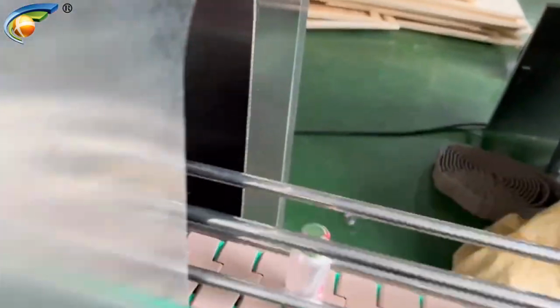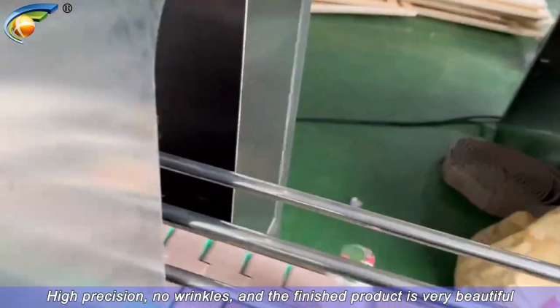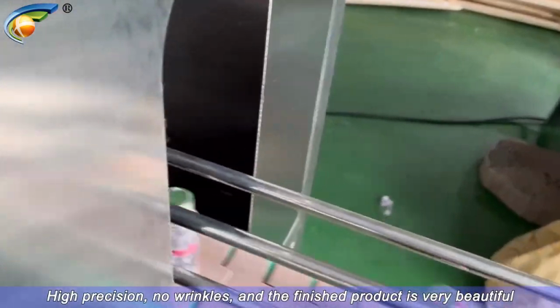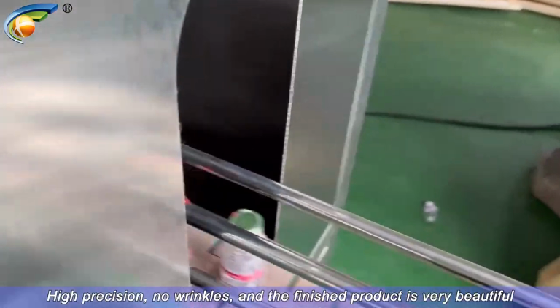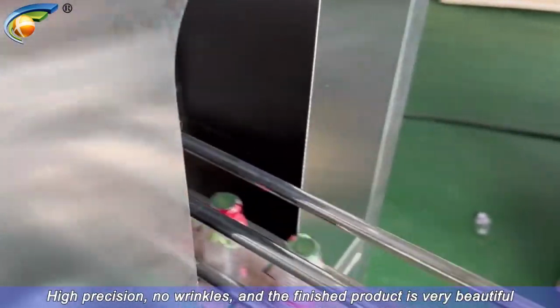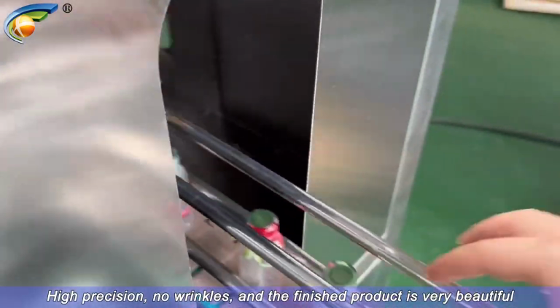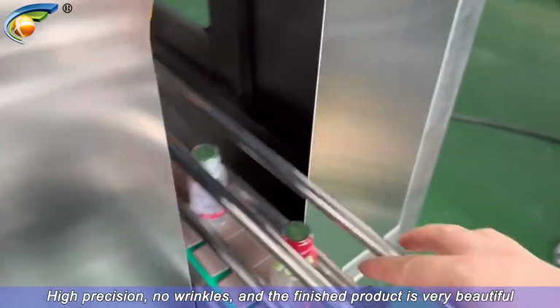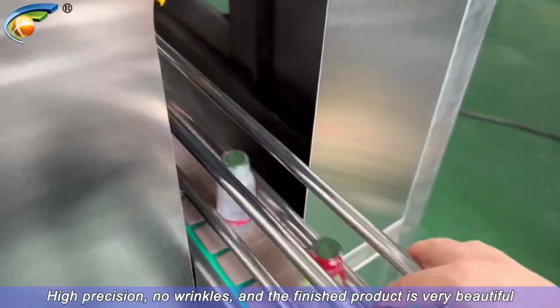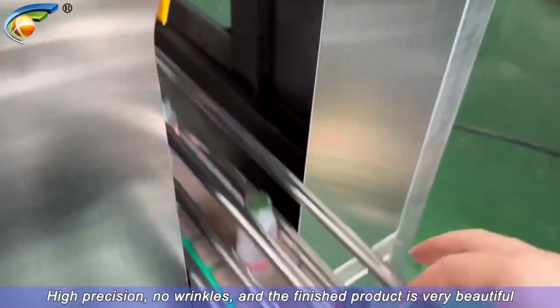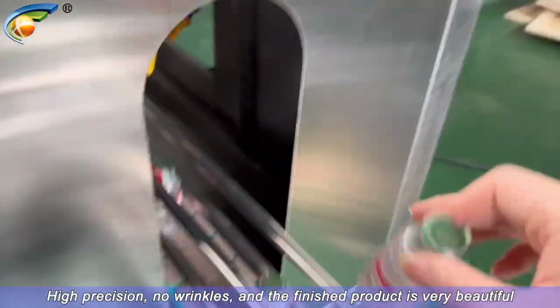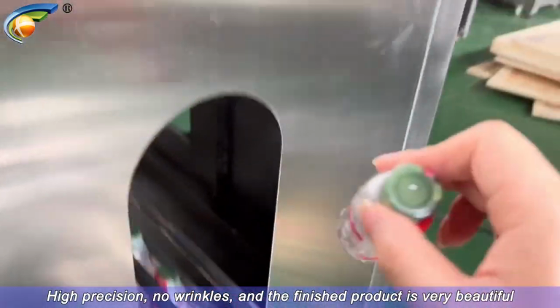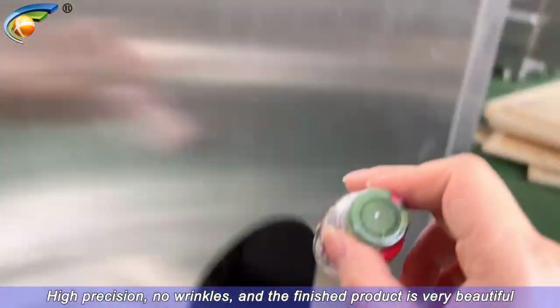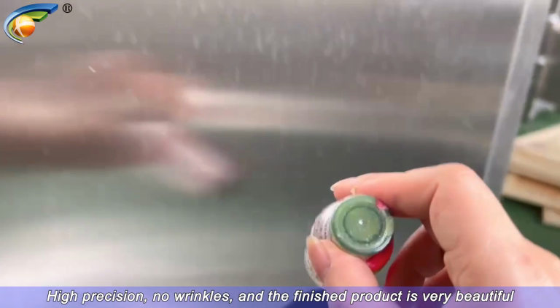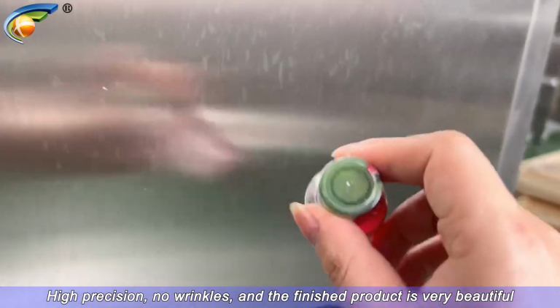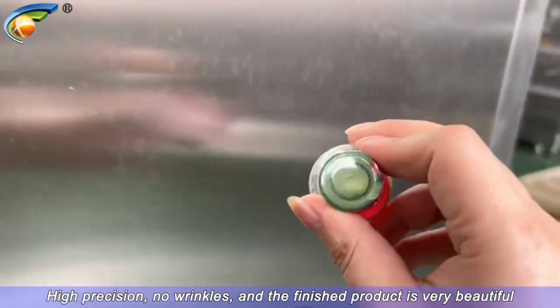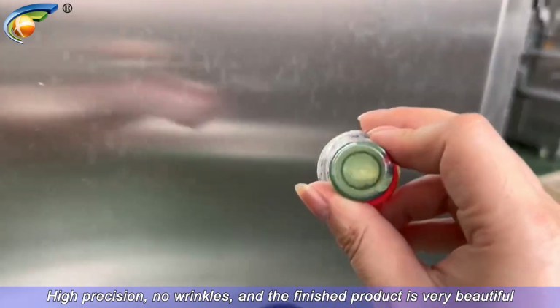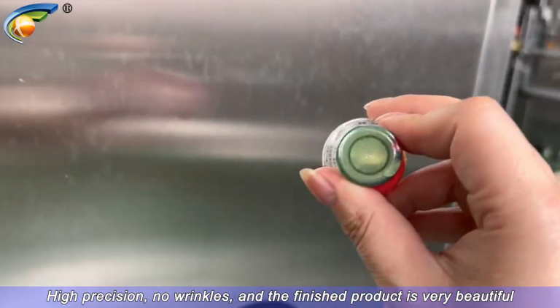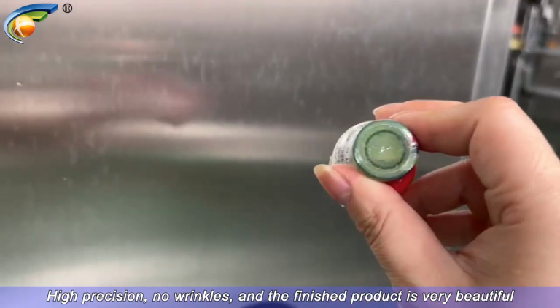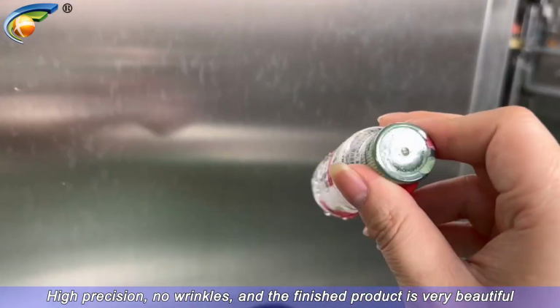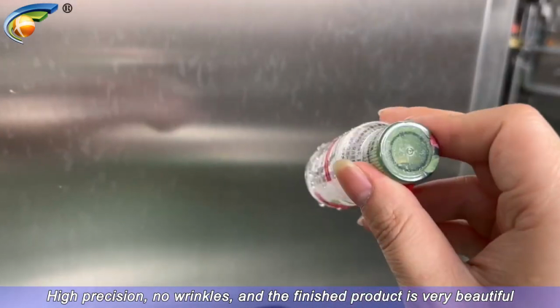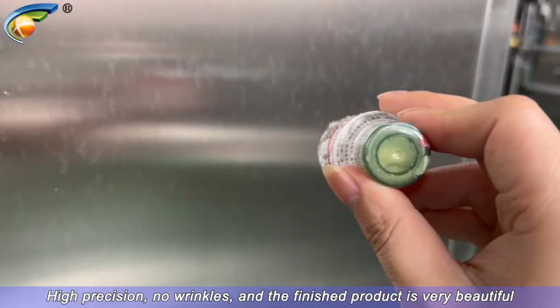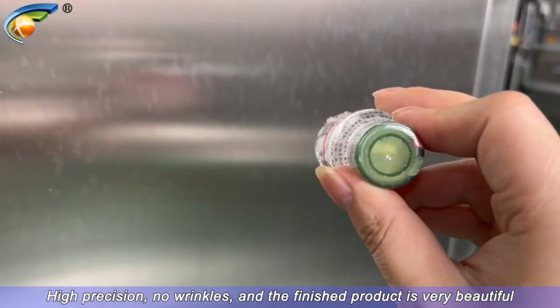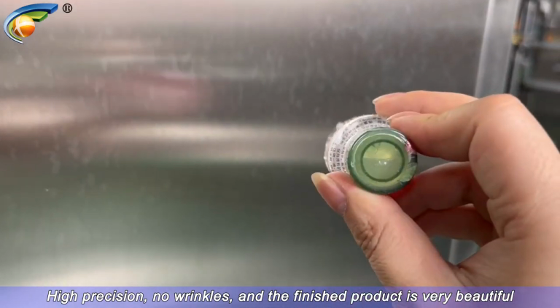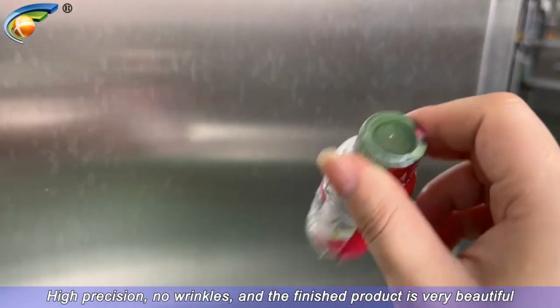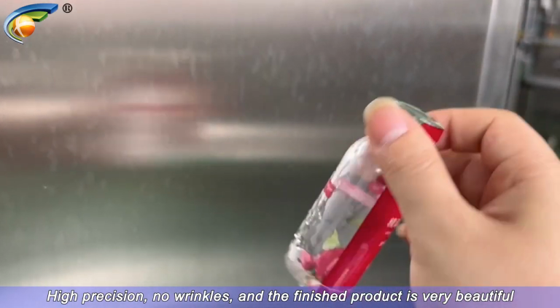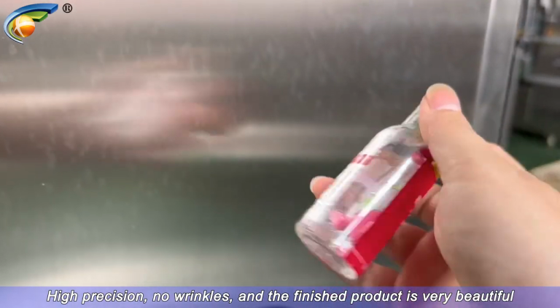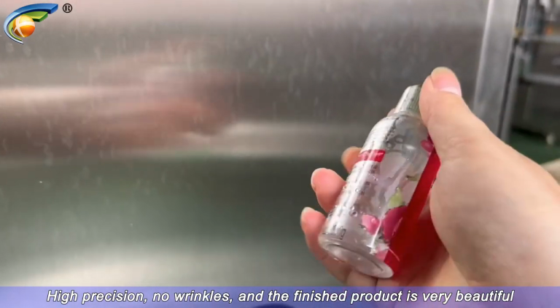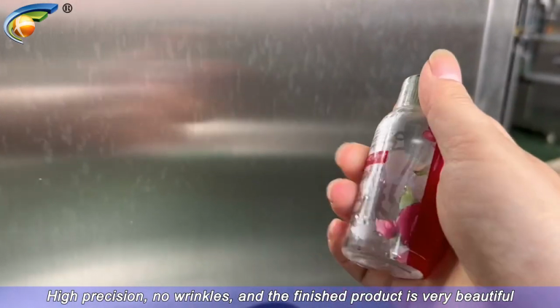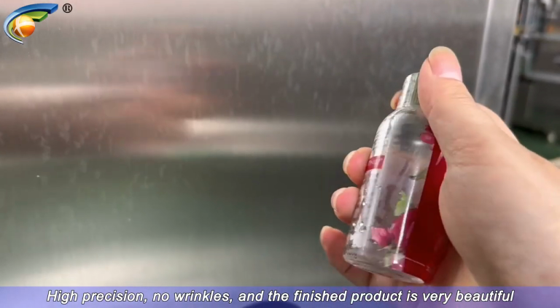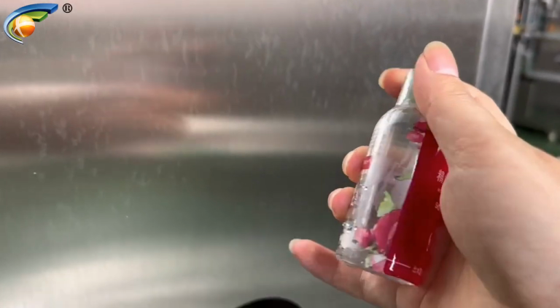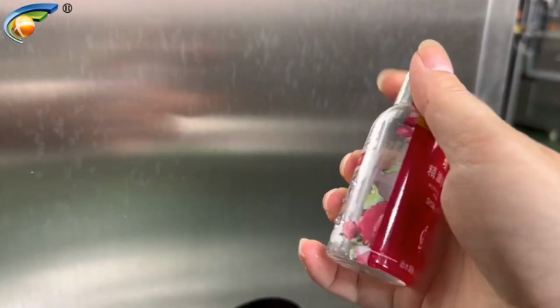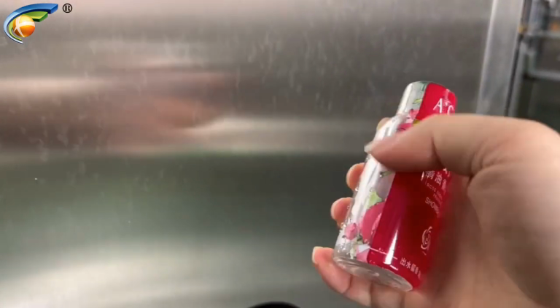High precision, no wrinkles, and the finished product is very beautiful.